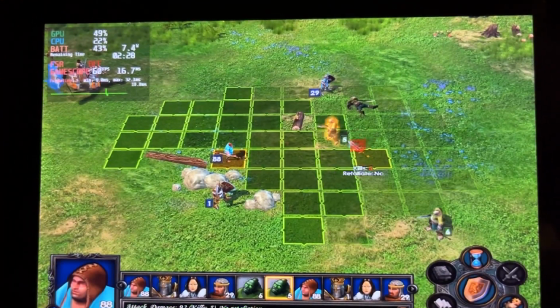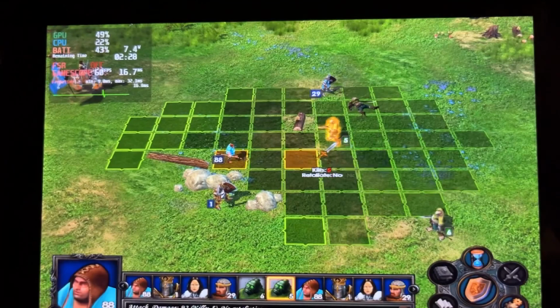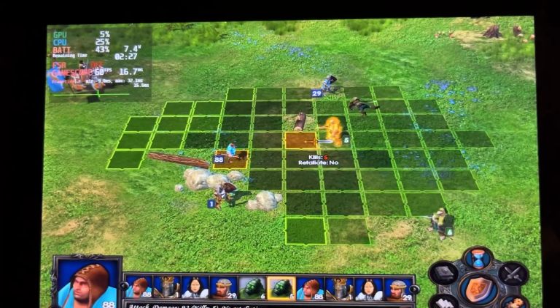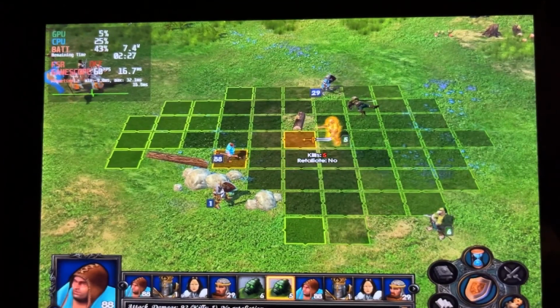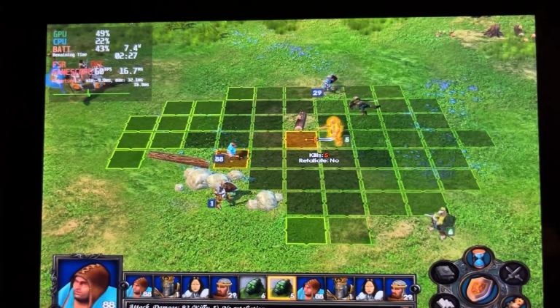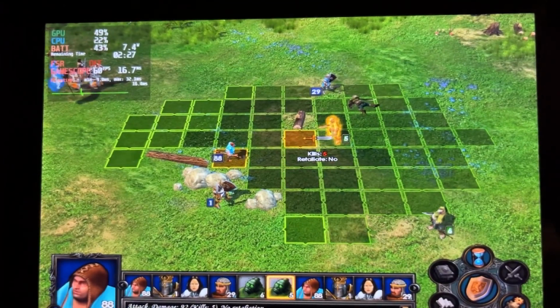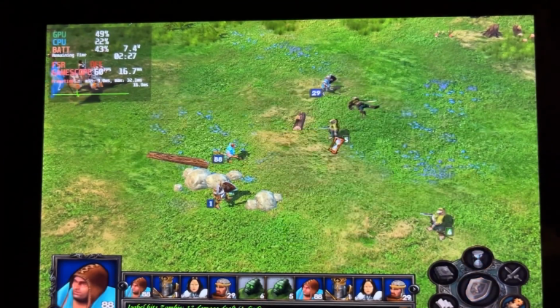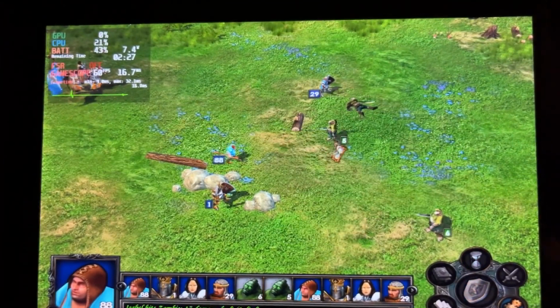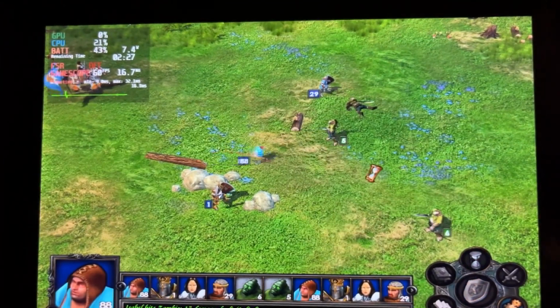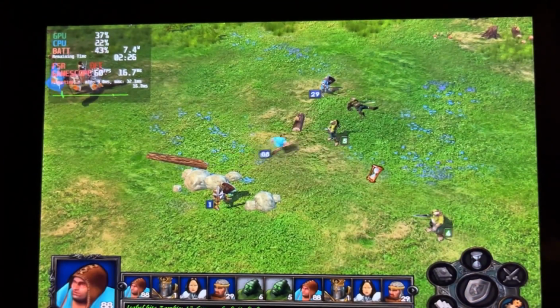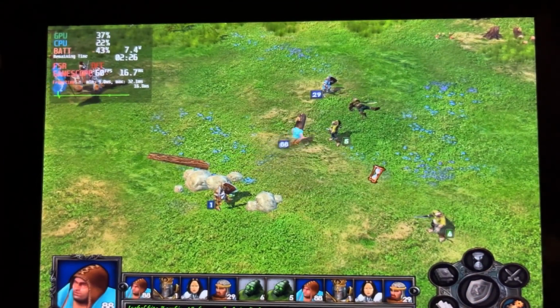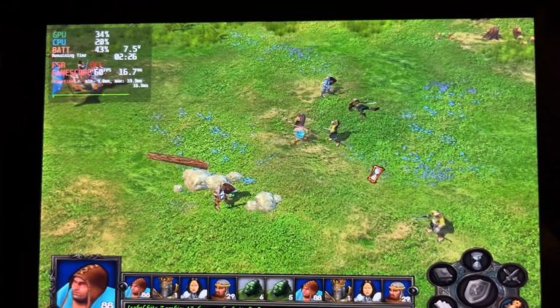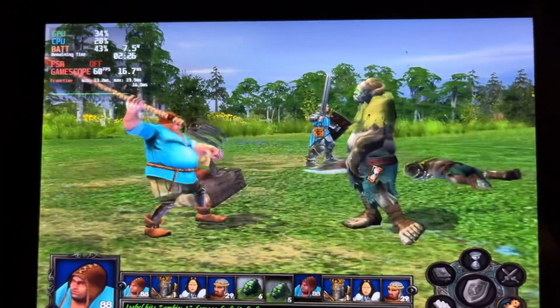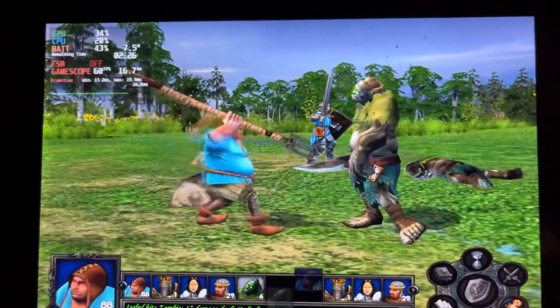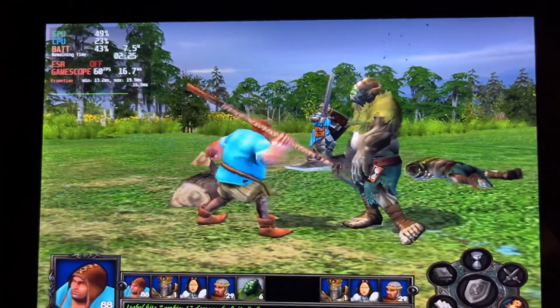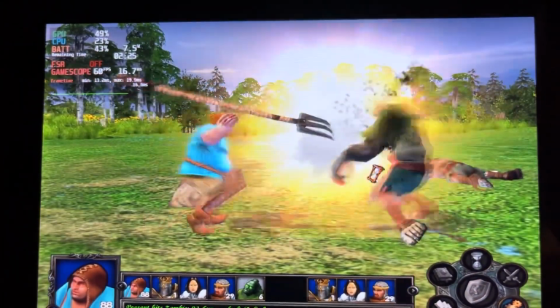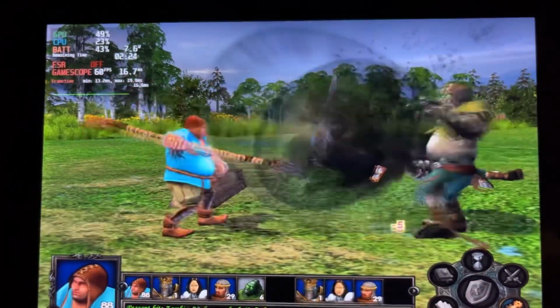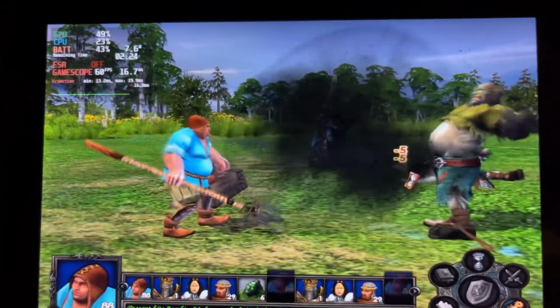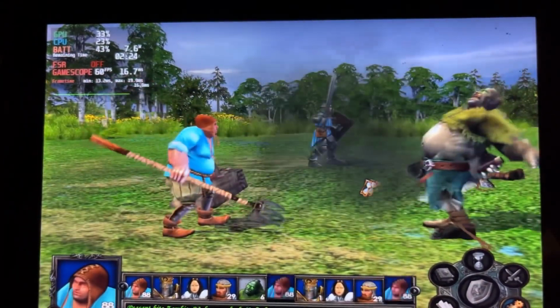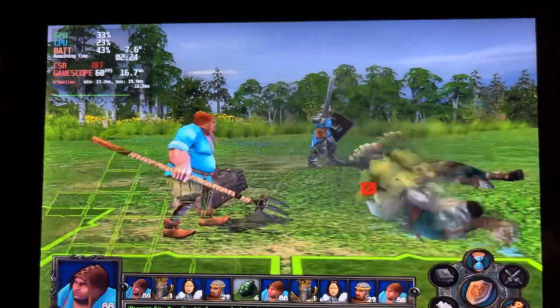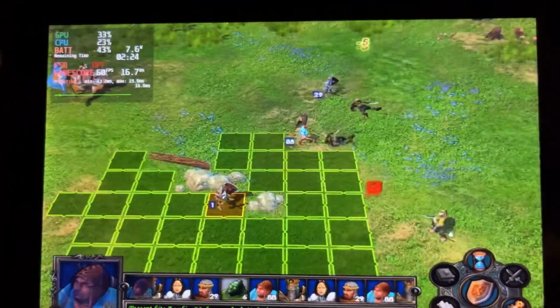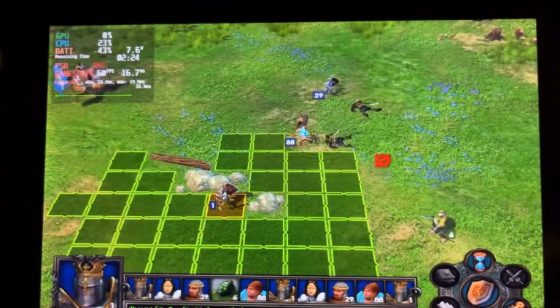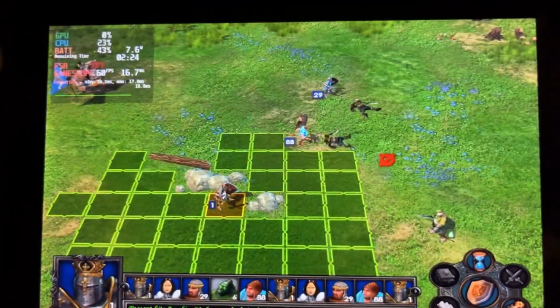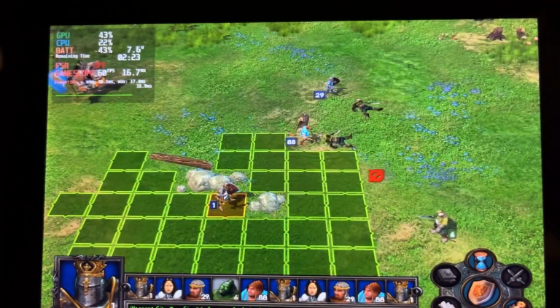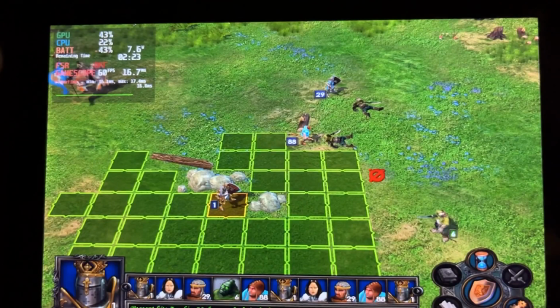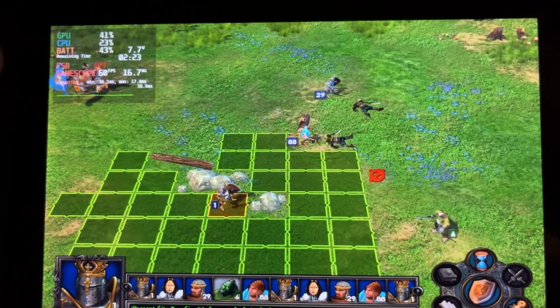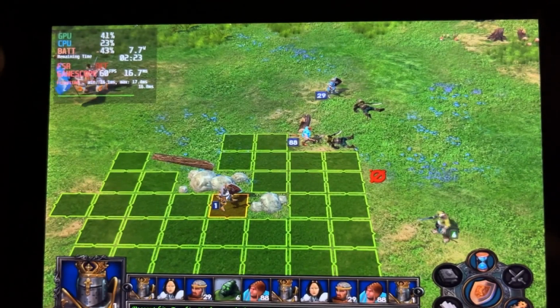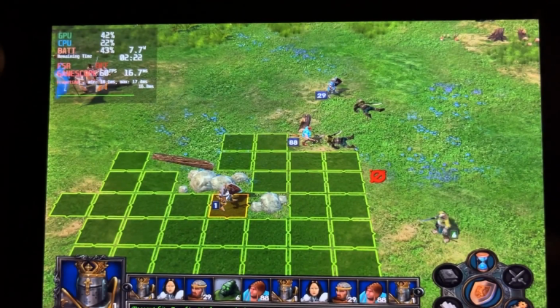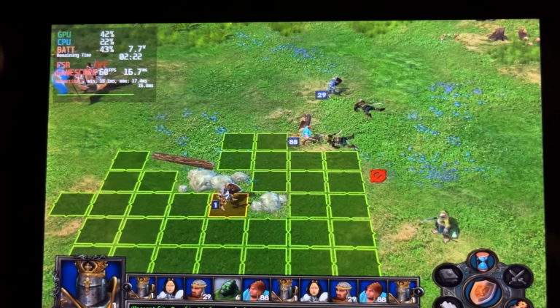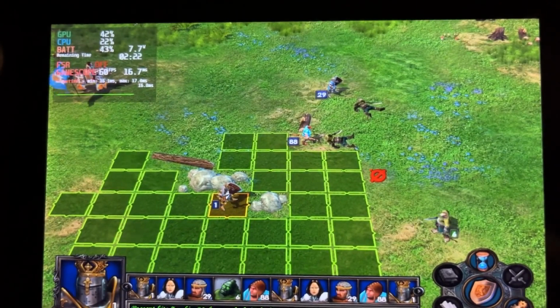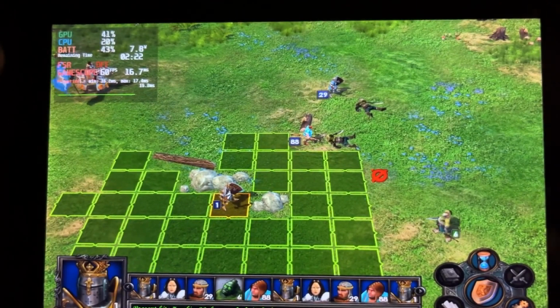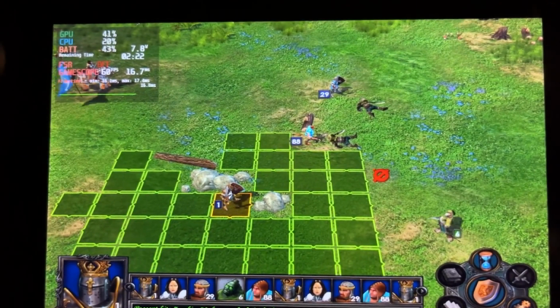So yeah, what can I say — this game runs great on the Steam Deck, so we're gonna have a great time playing this game.